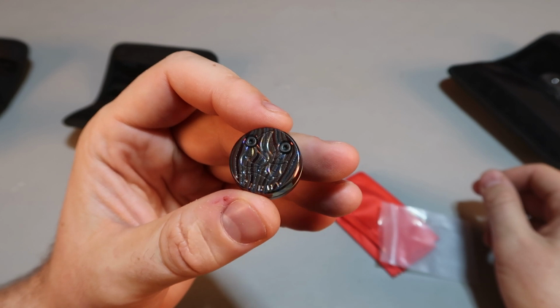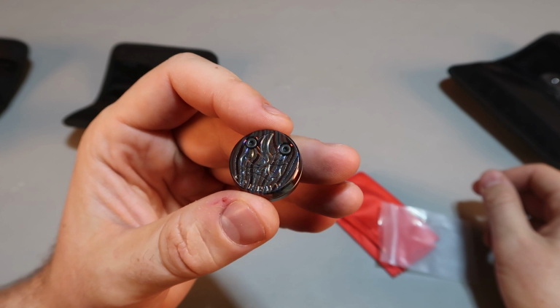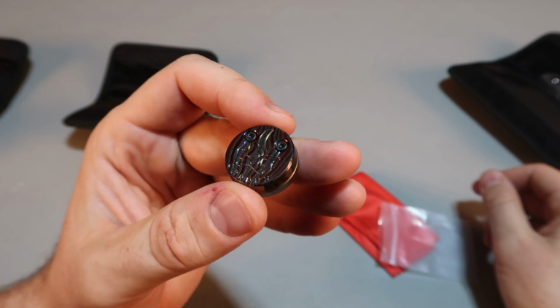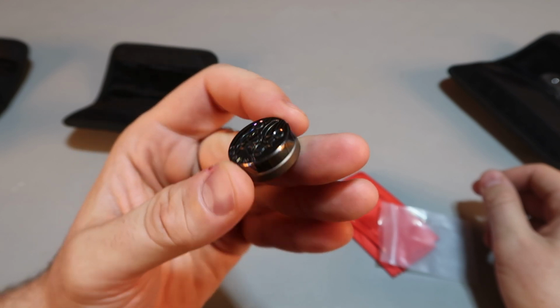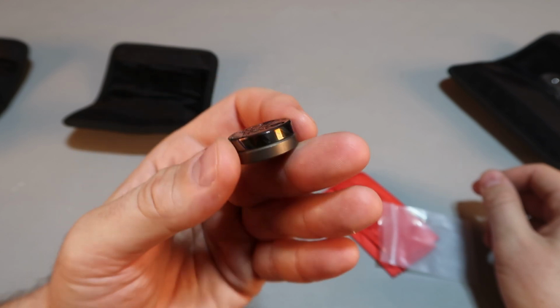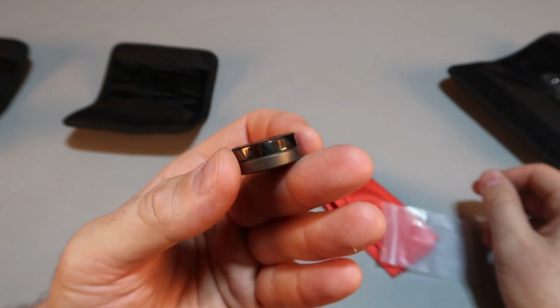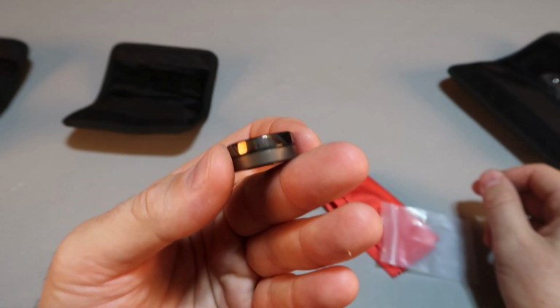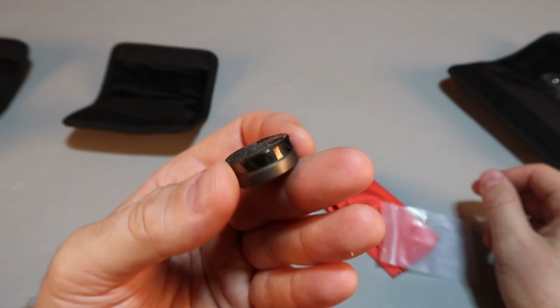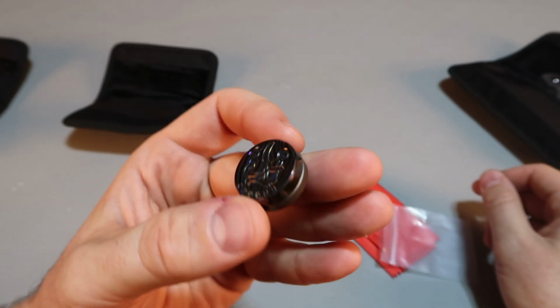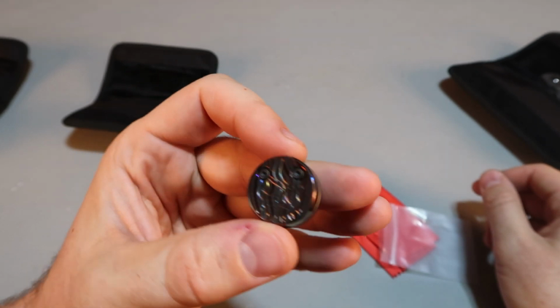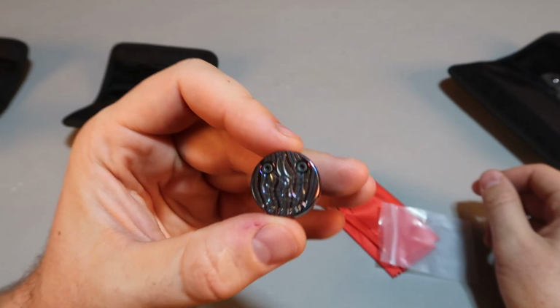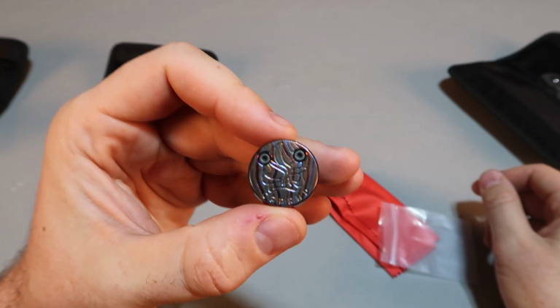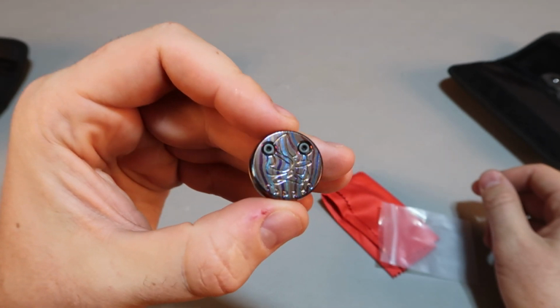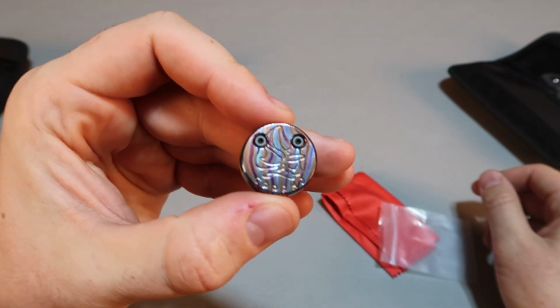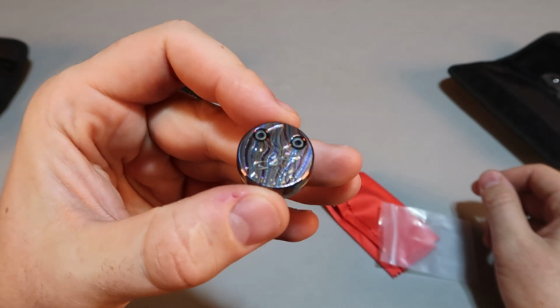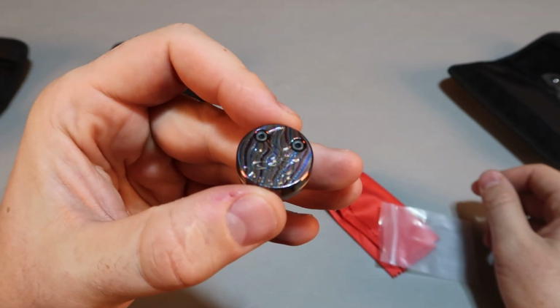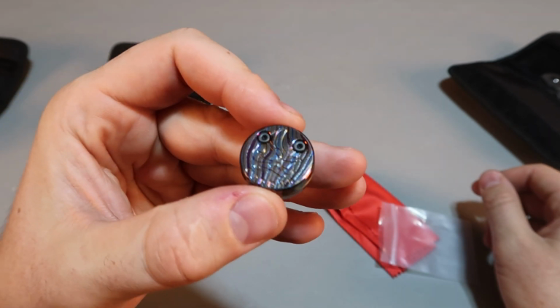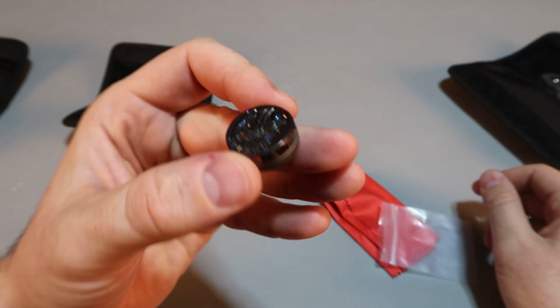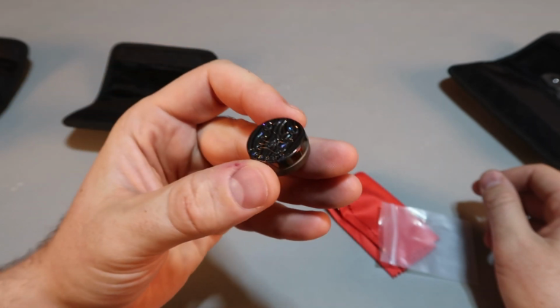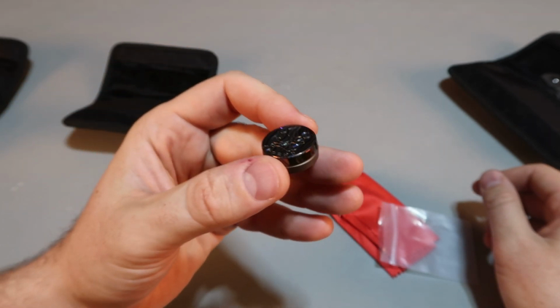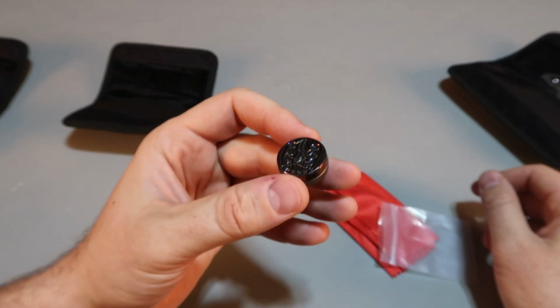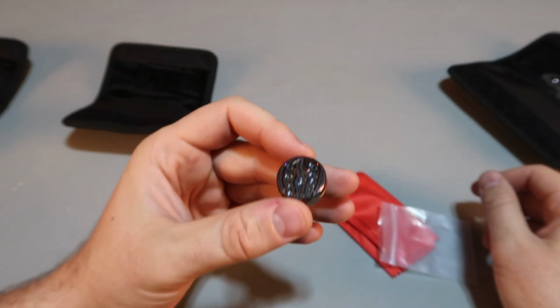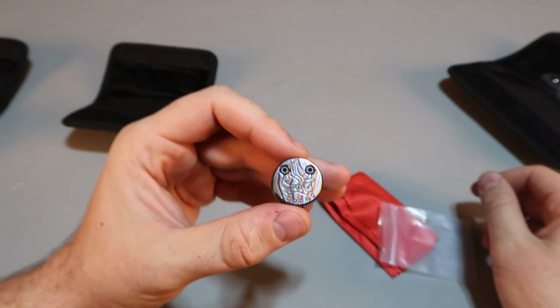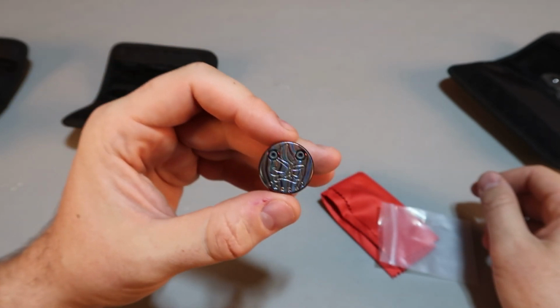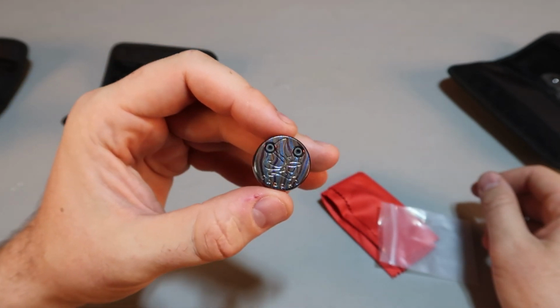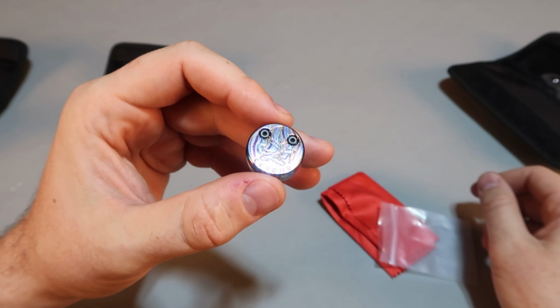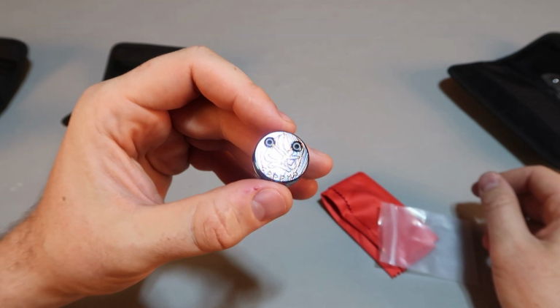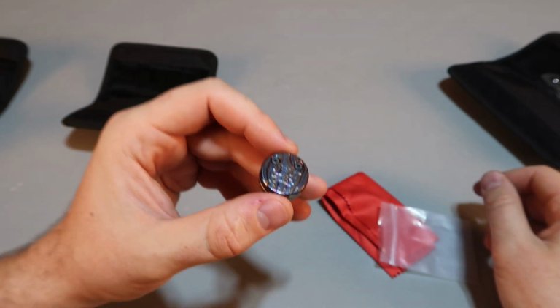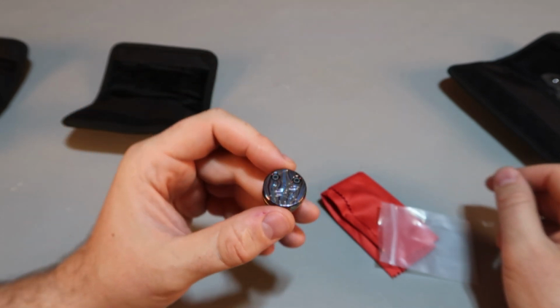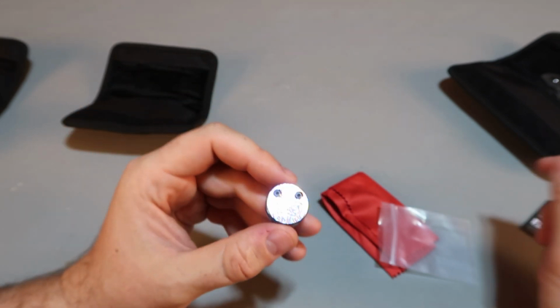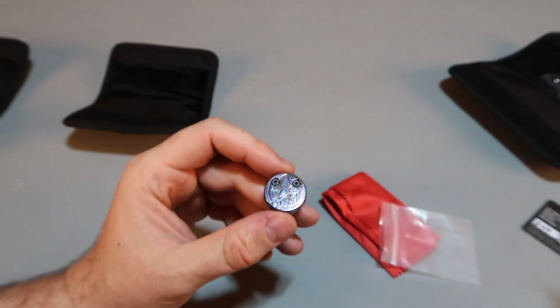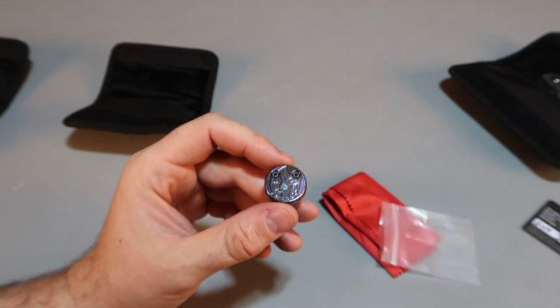And as you can see, it has this Timascus design. Love it. Let me know in the comments below — what do you think?